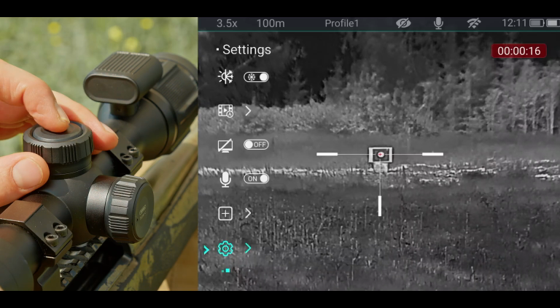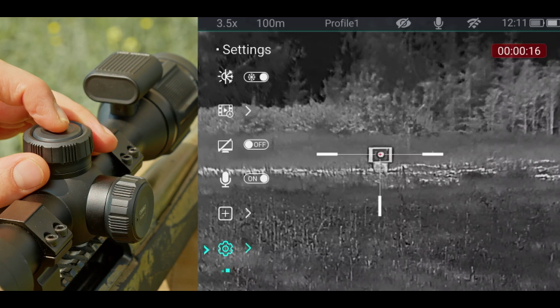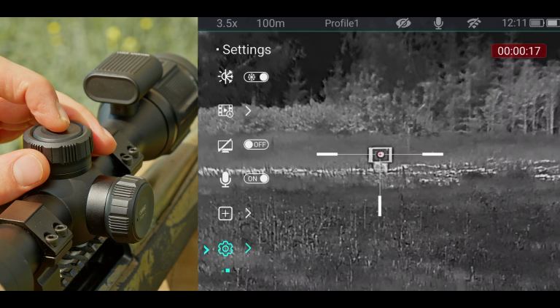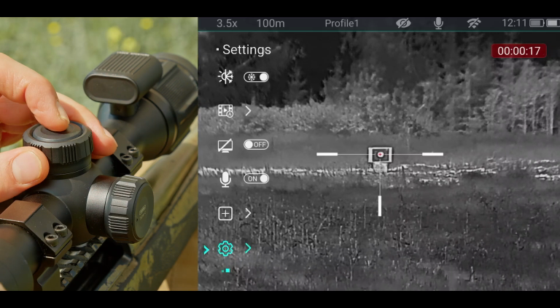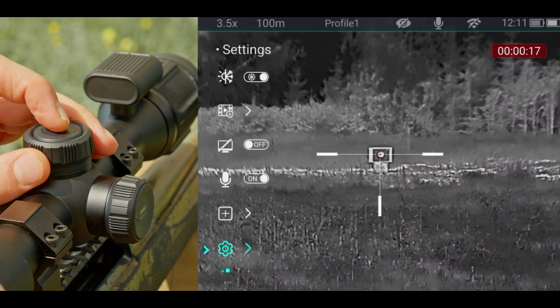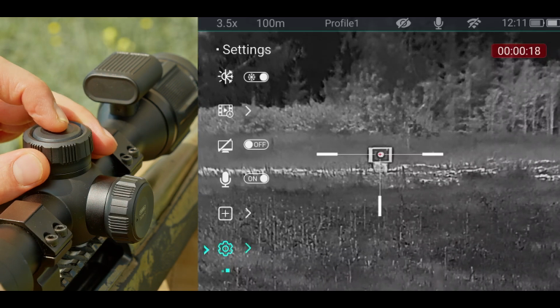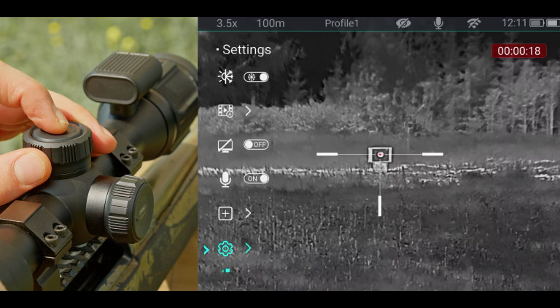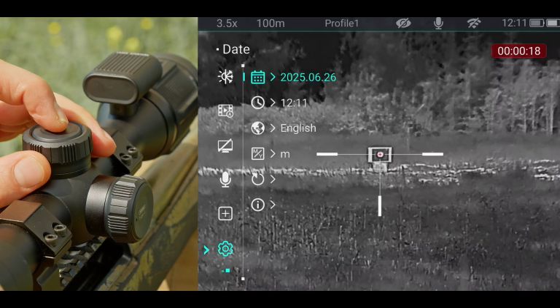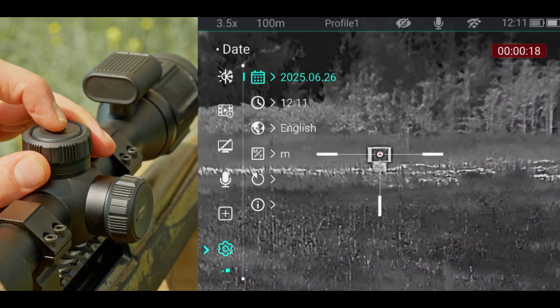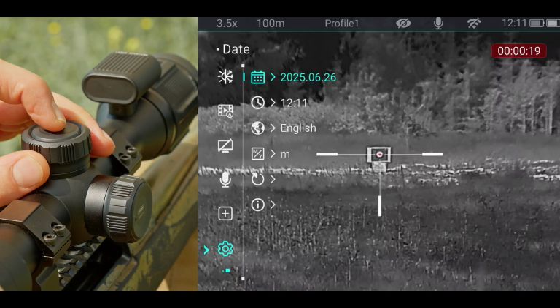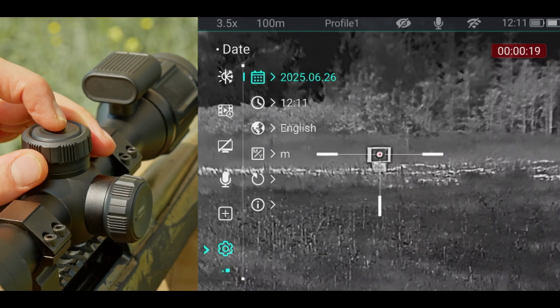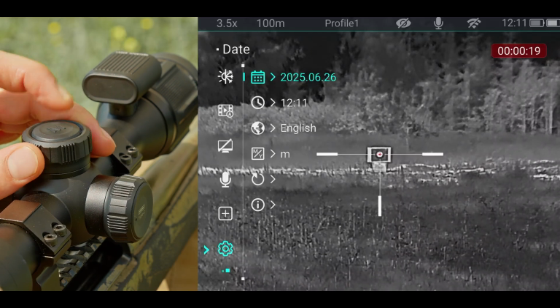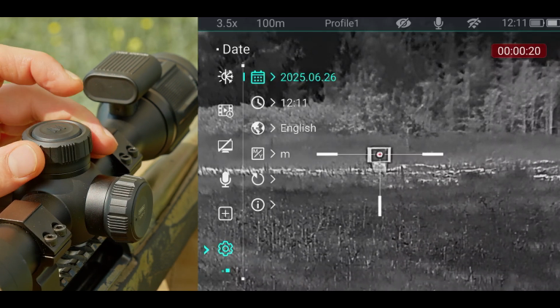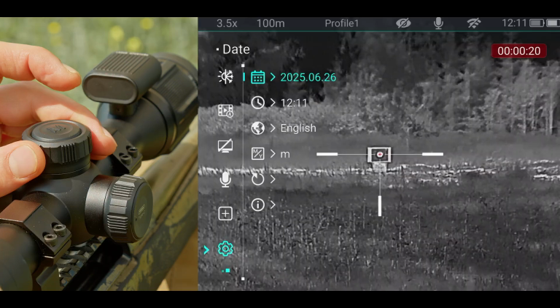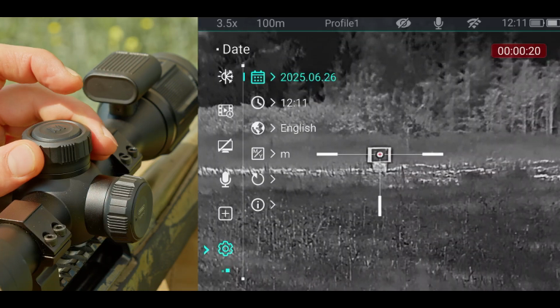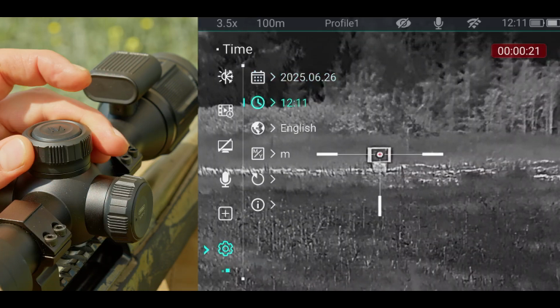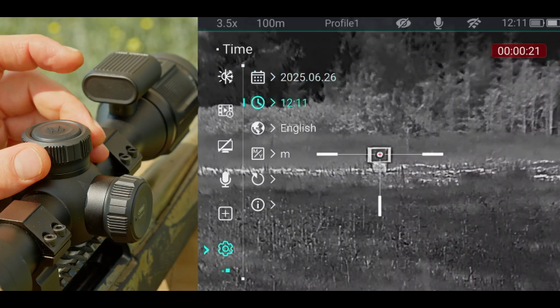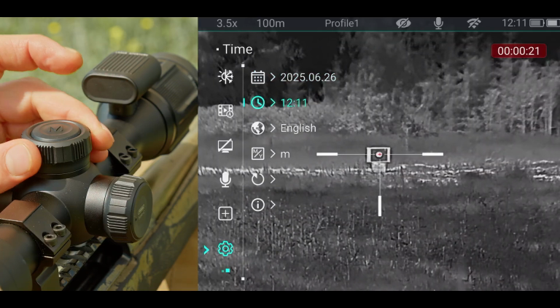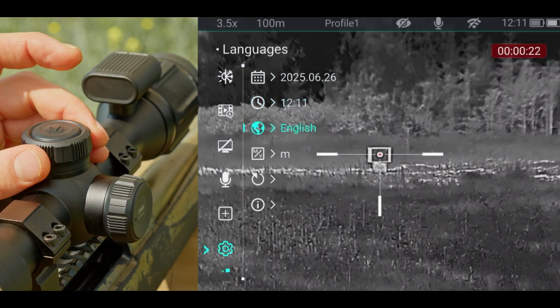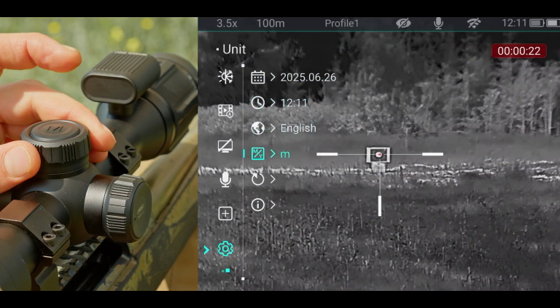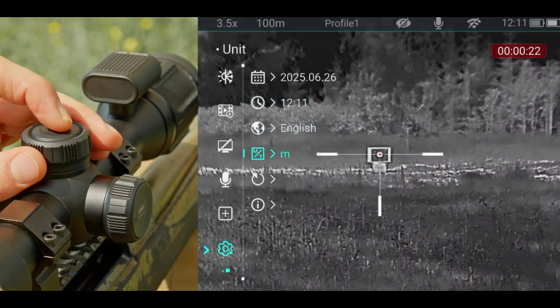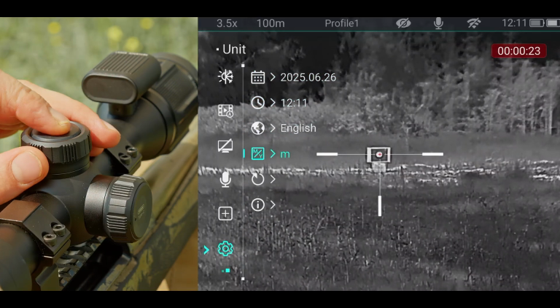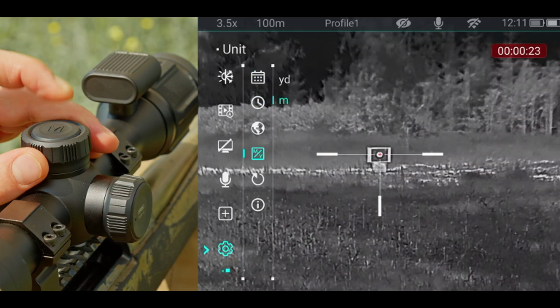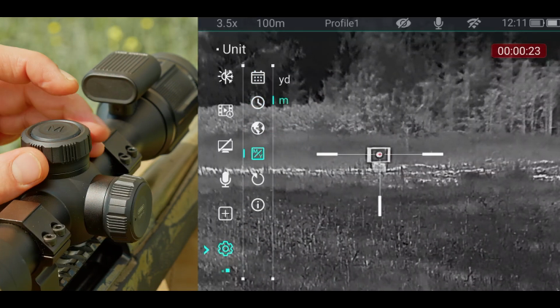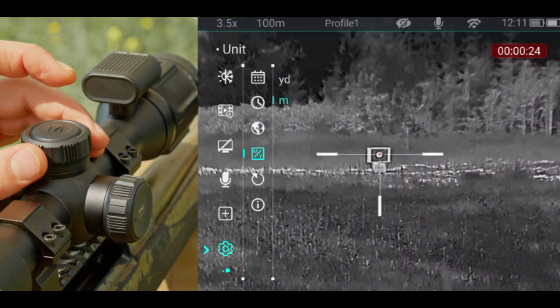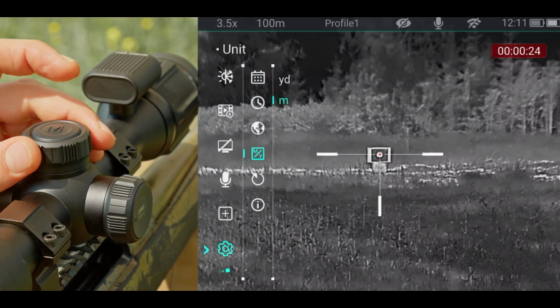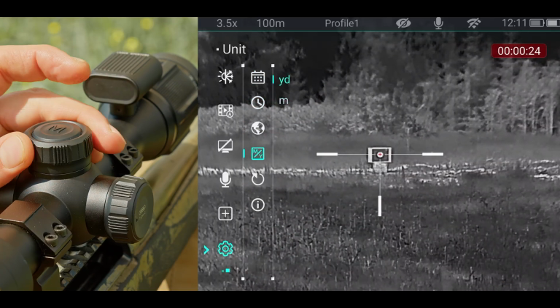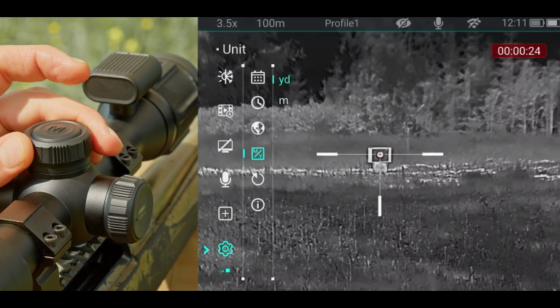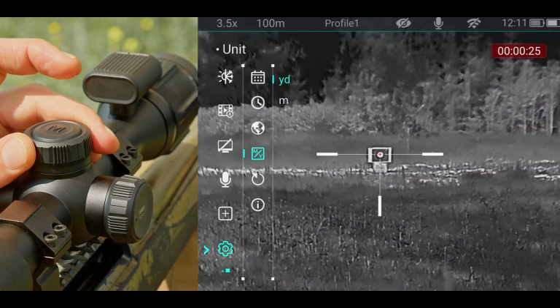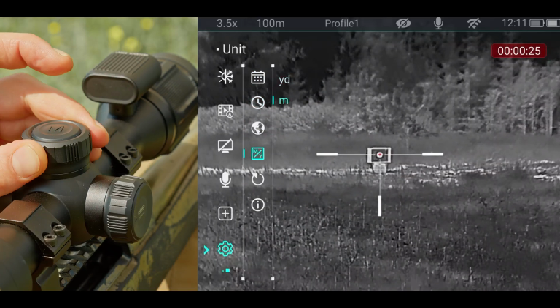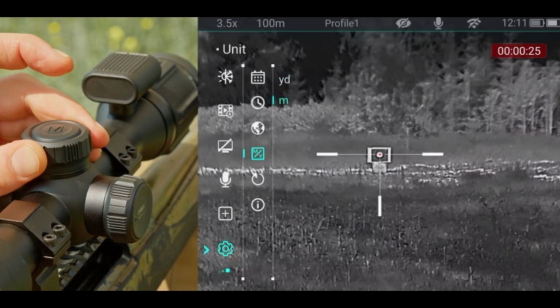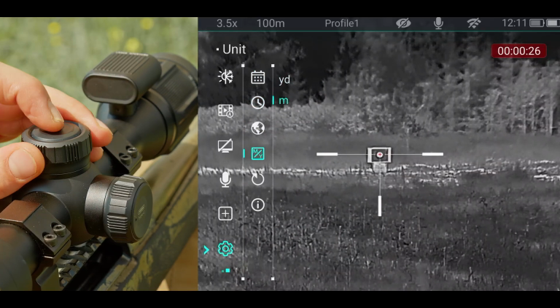Hold the top button to enter the main menu, then go to settings and choose your preferred measurement units — meters or yards.